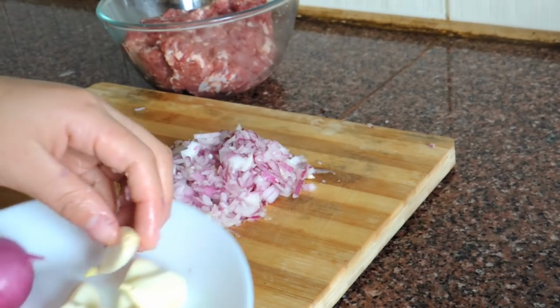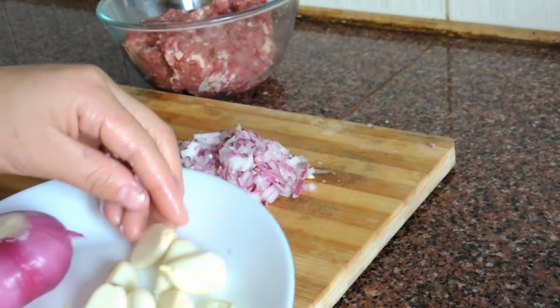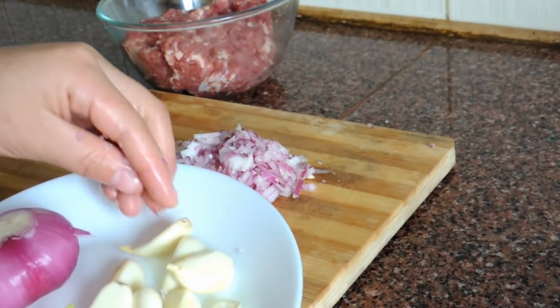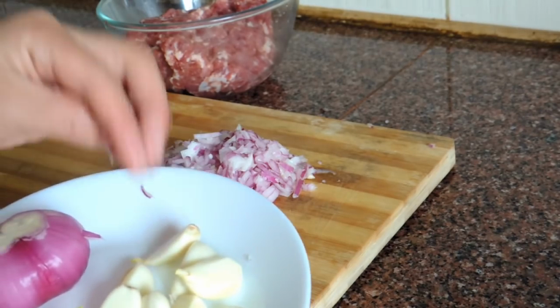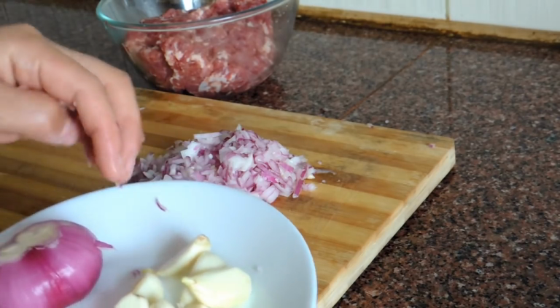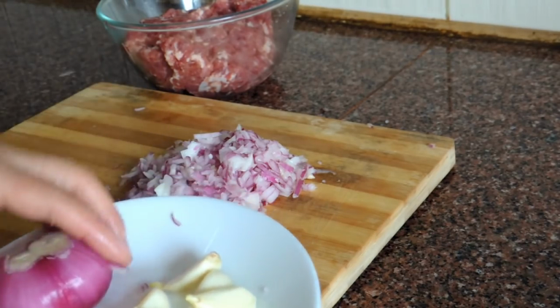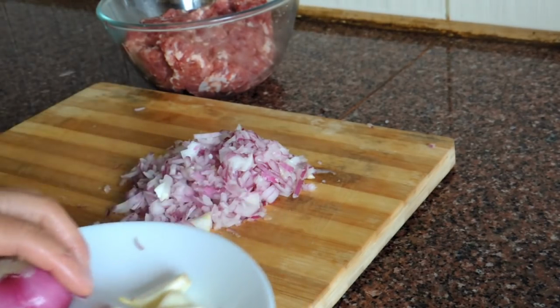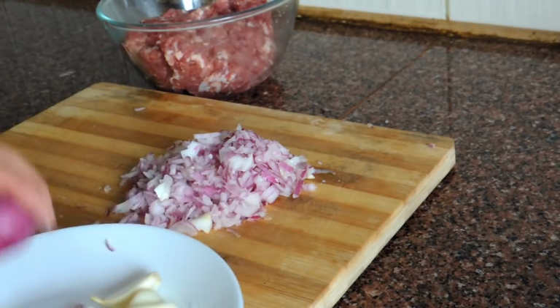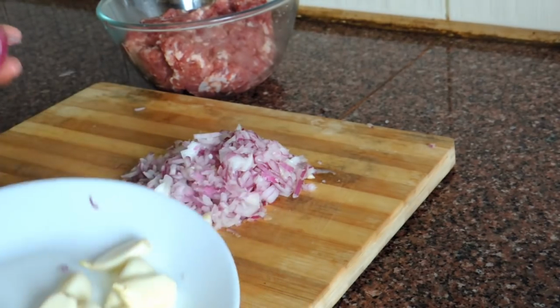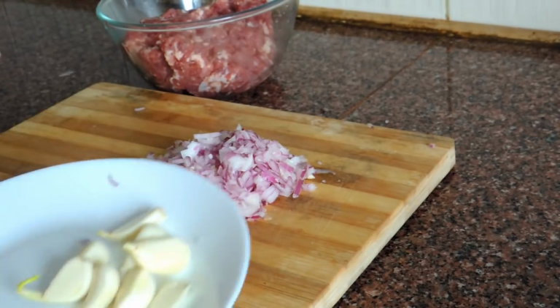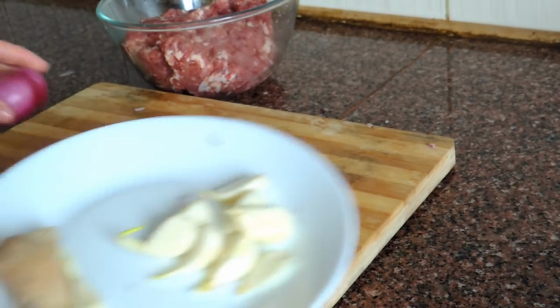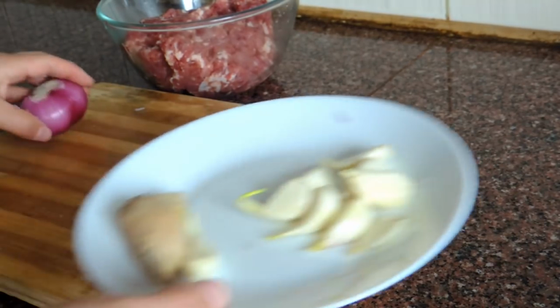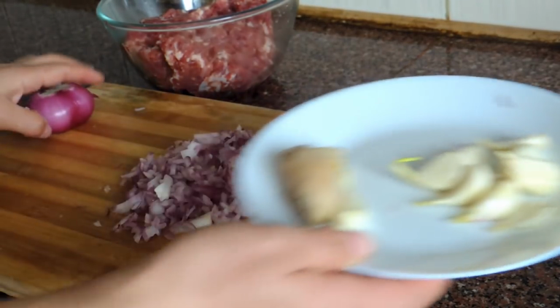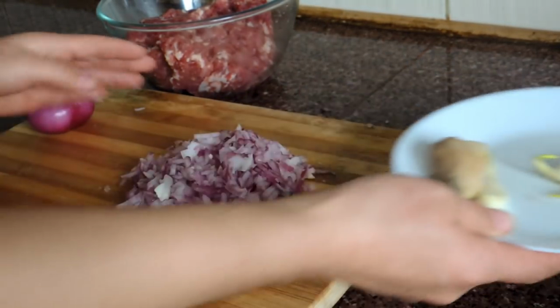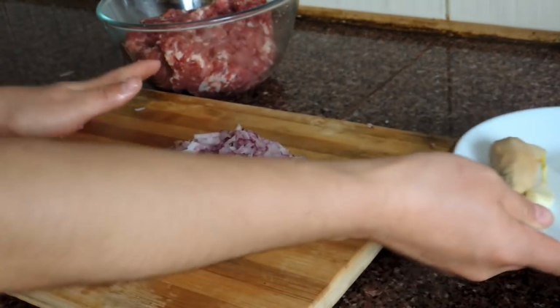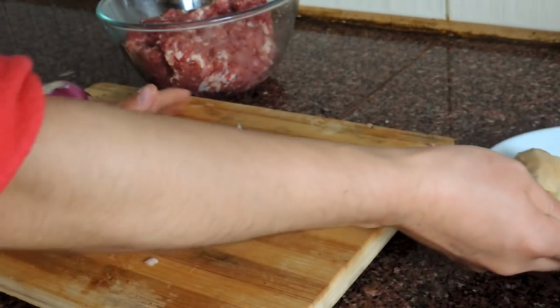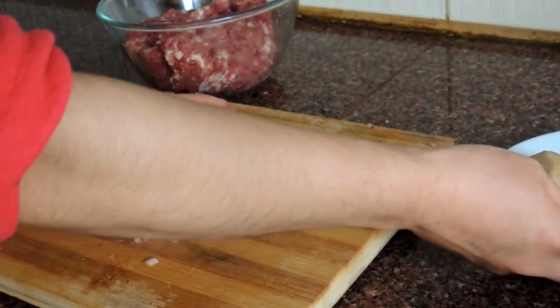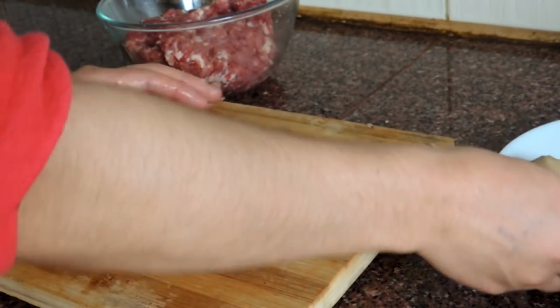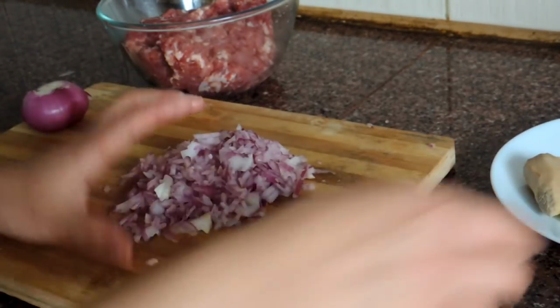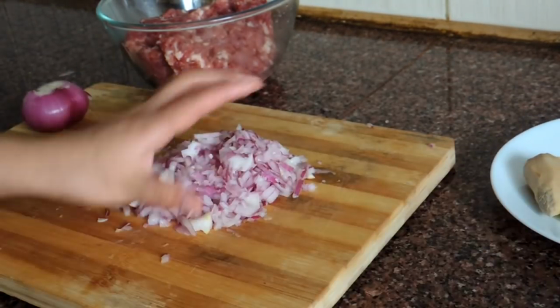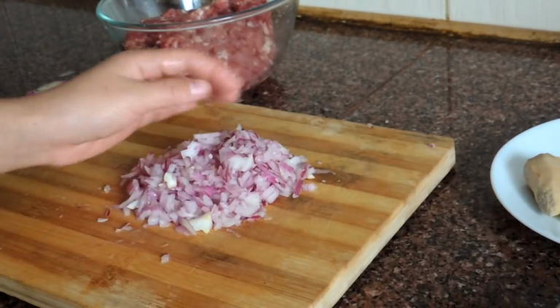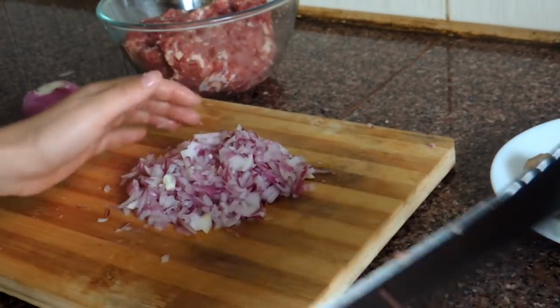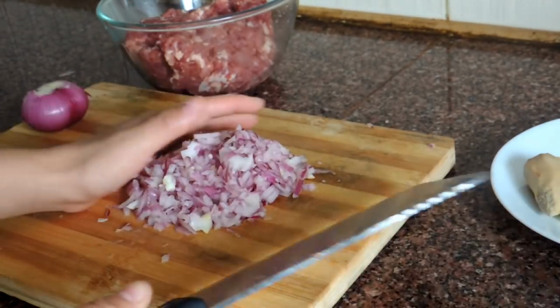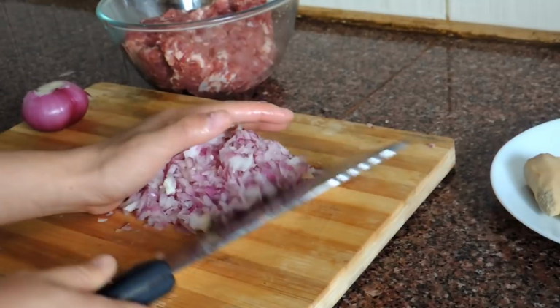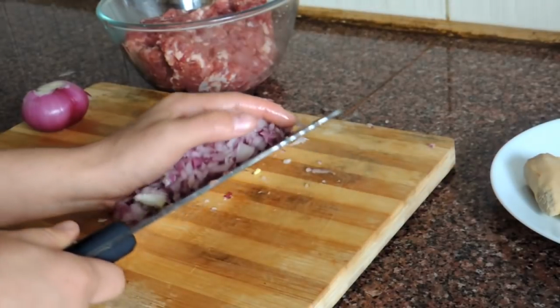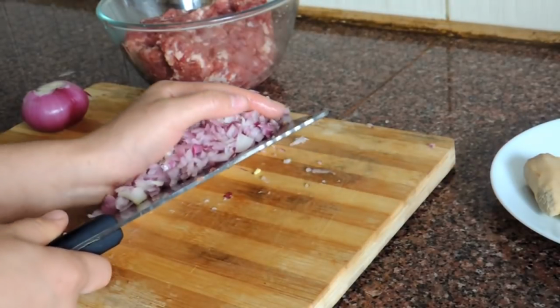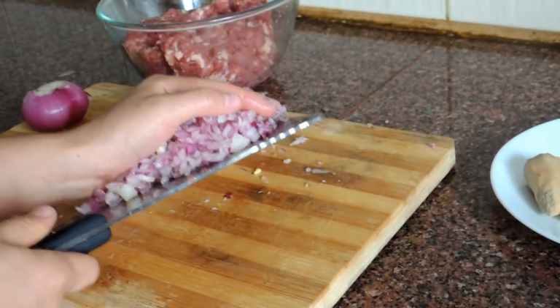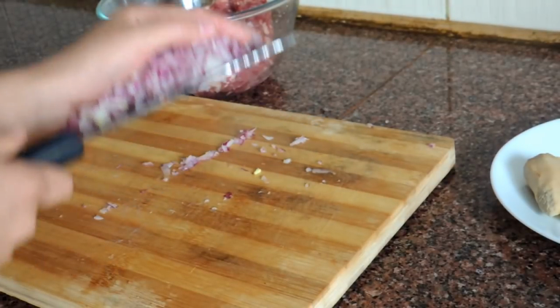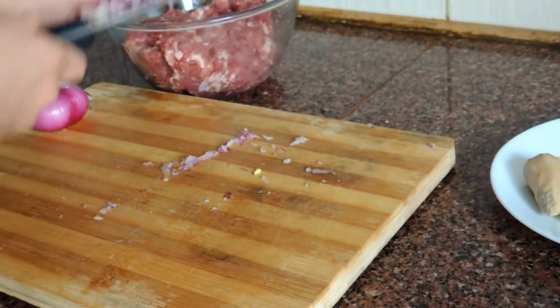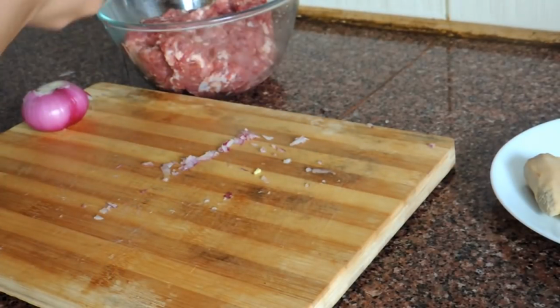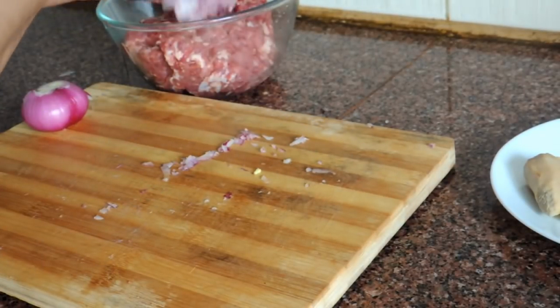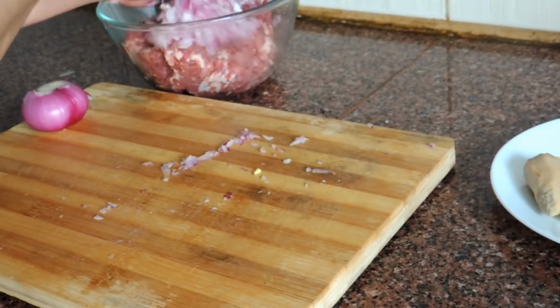And now we're going to chop the garlic. First I'm going to place it here and chop it.